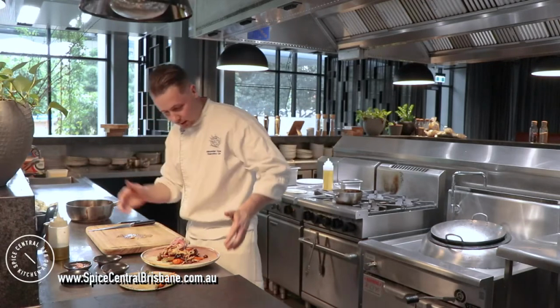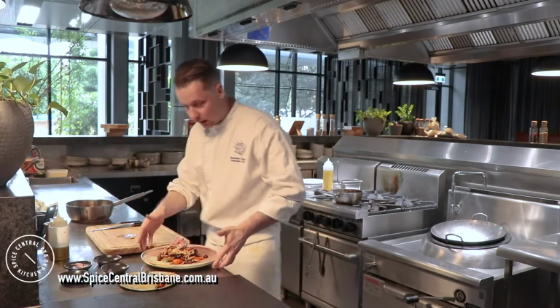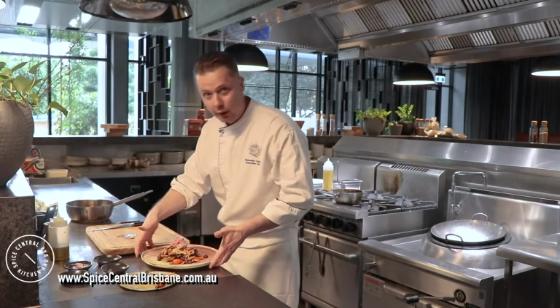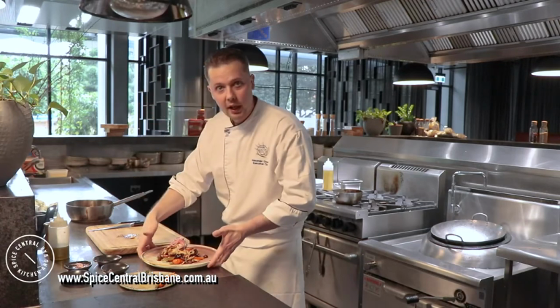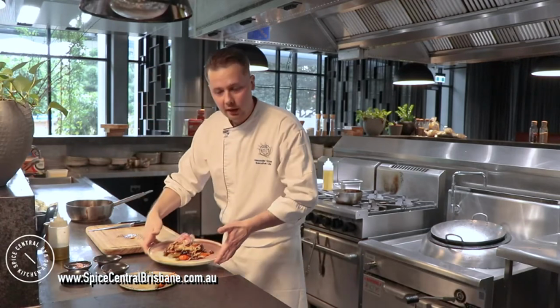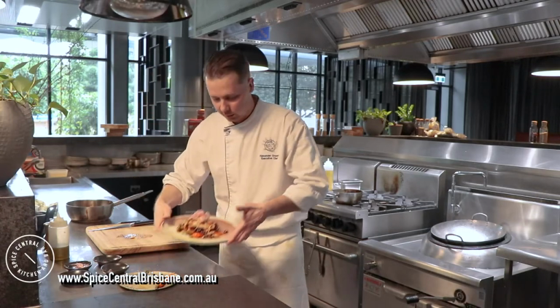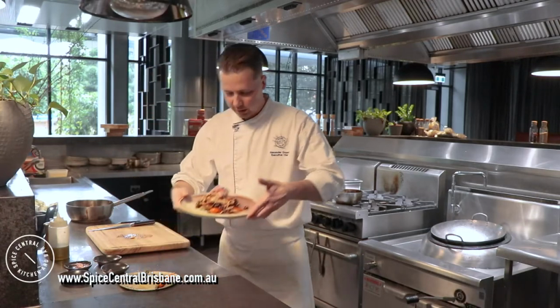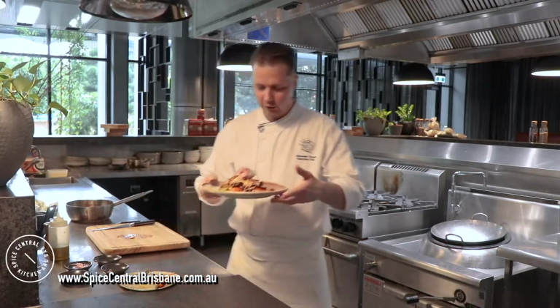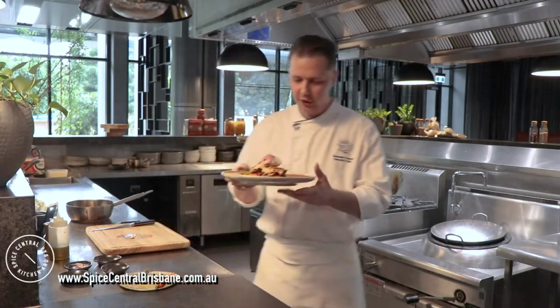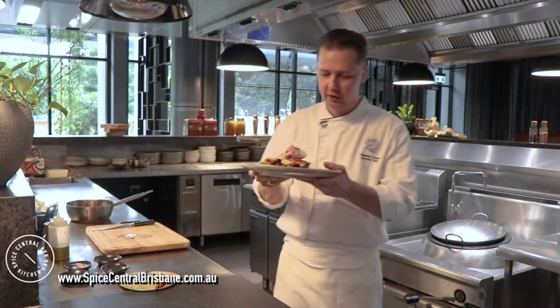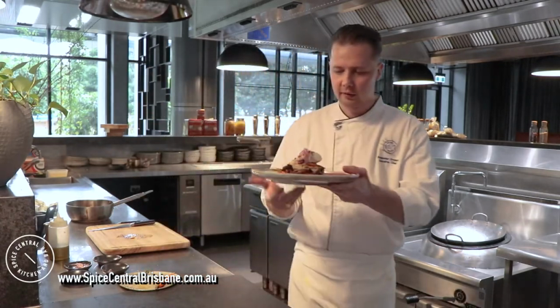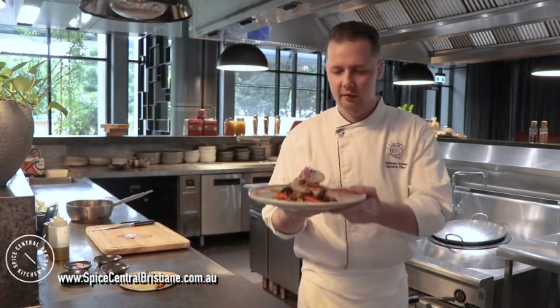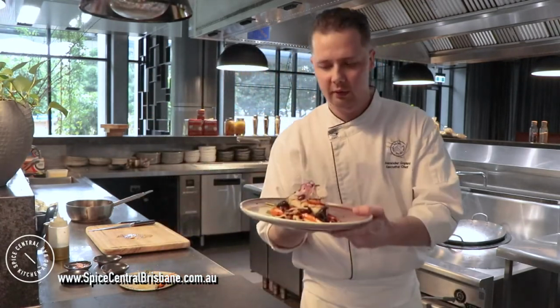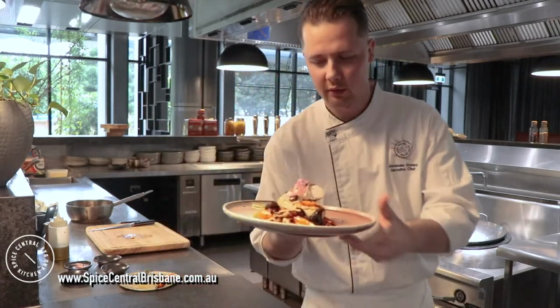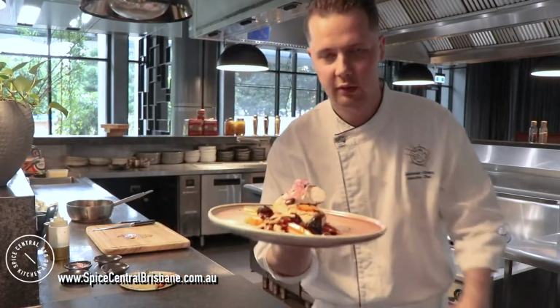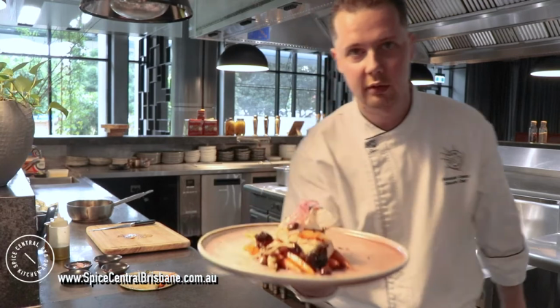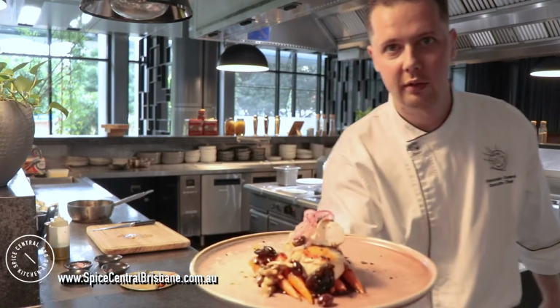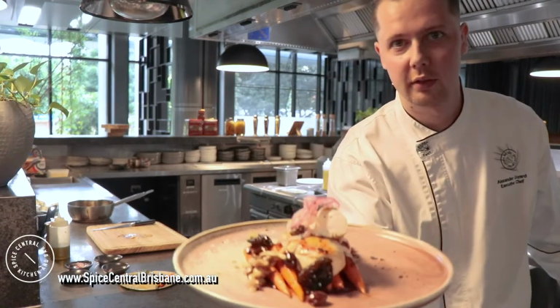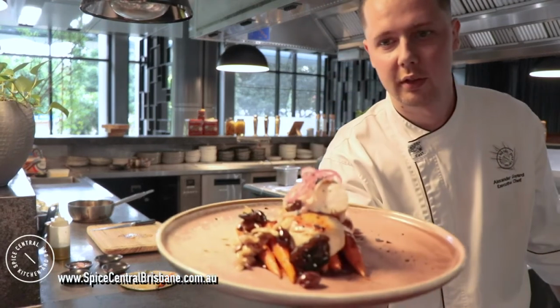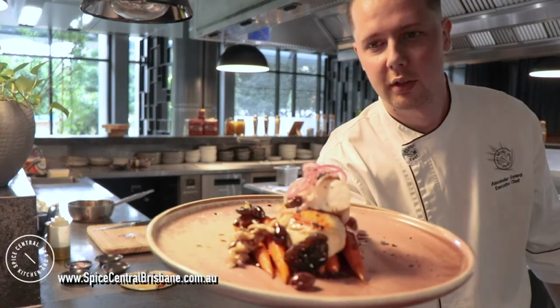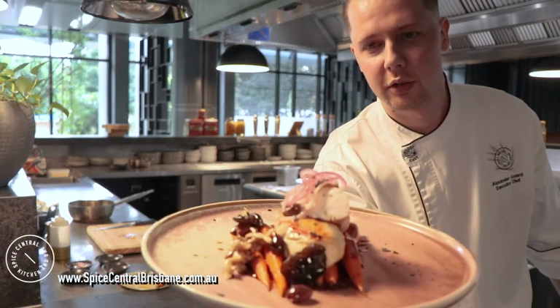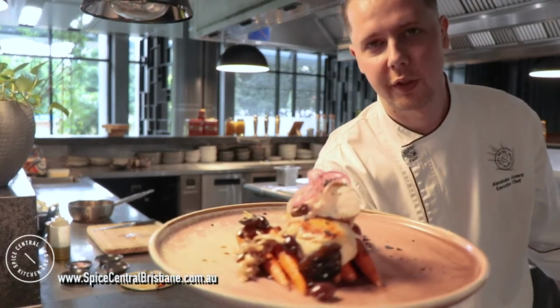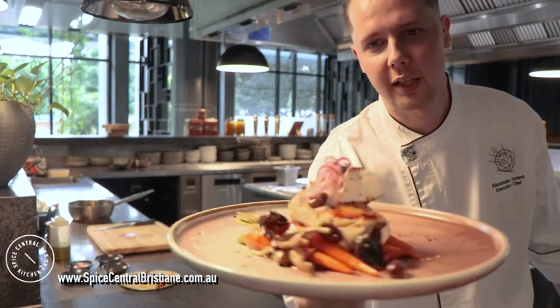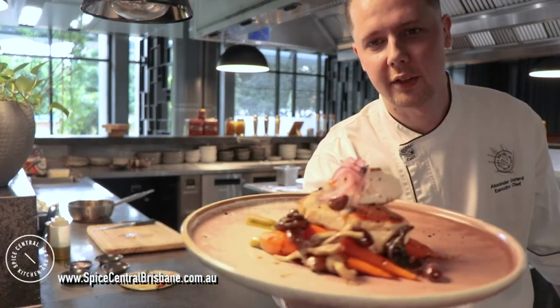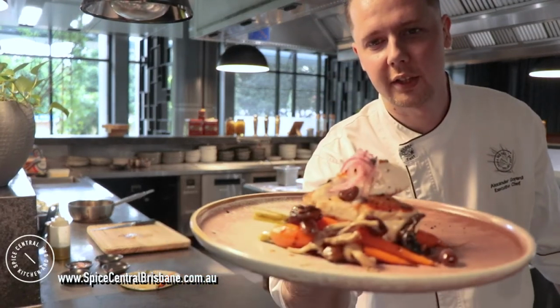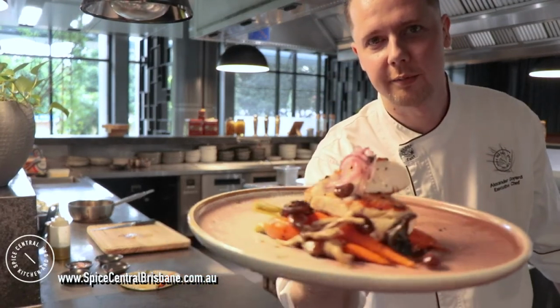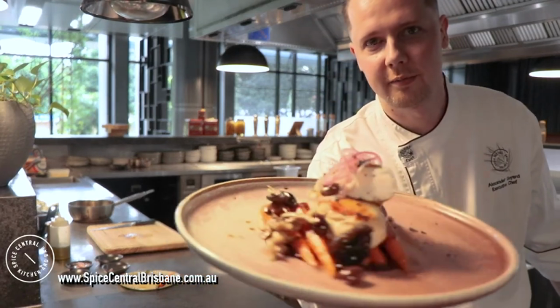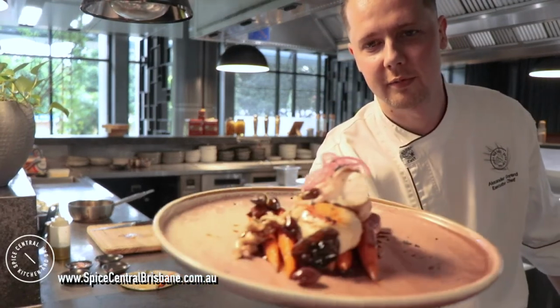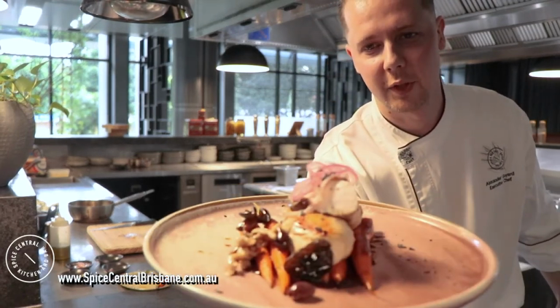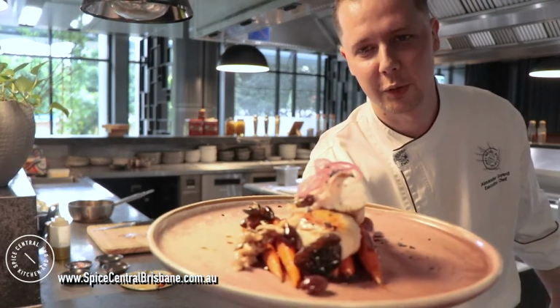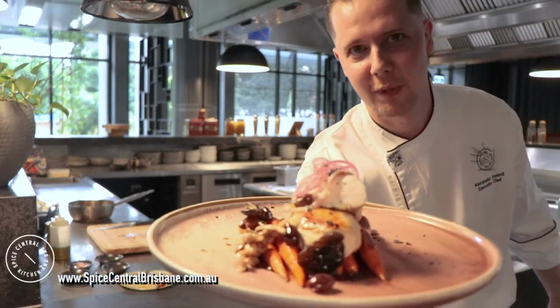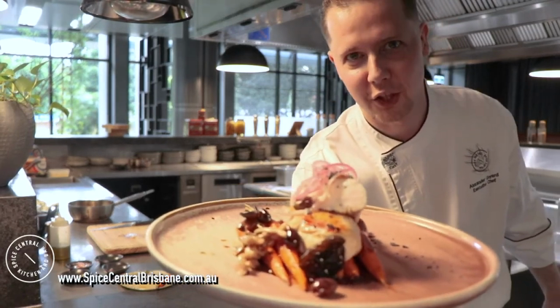And here we are with our finished dish. It was very nice, wasn't it? Very good — enjoy!